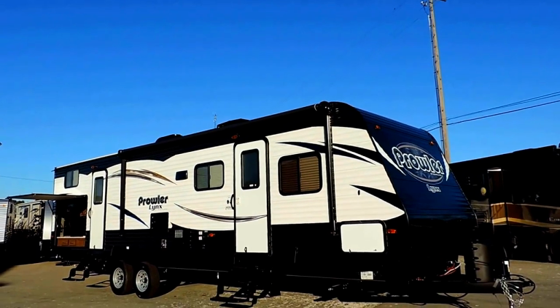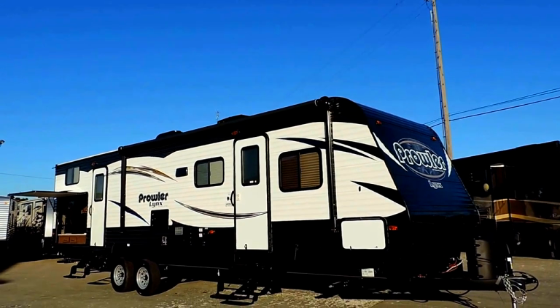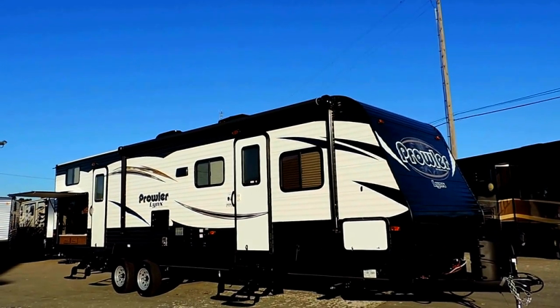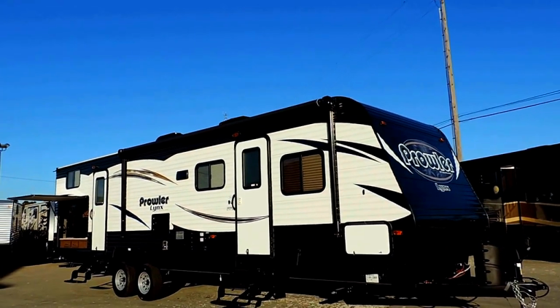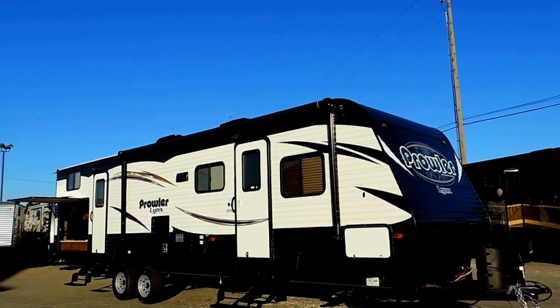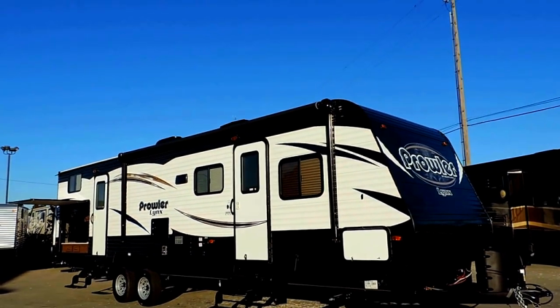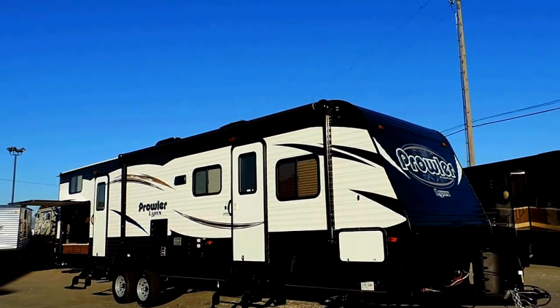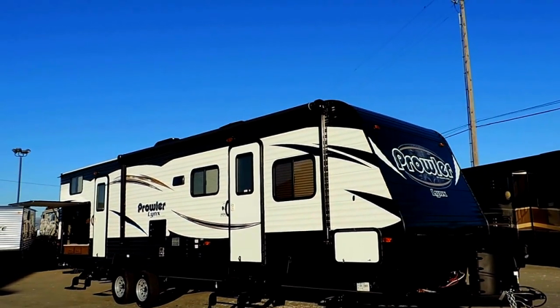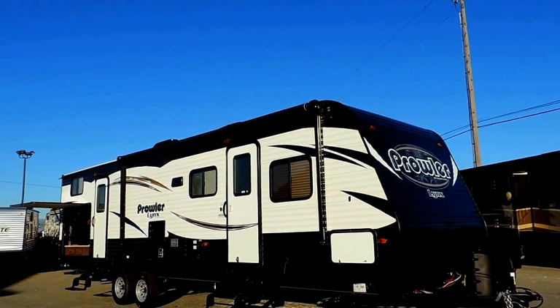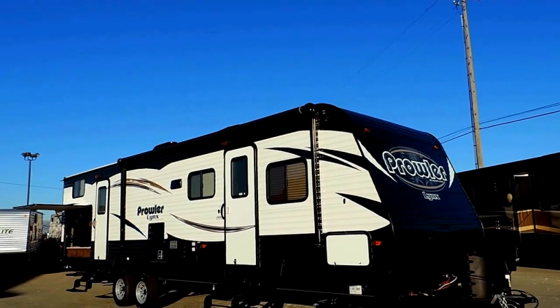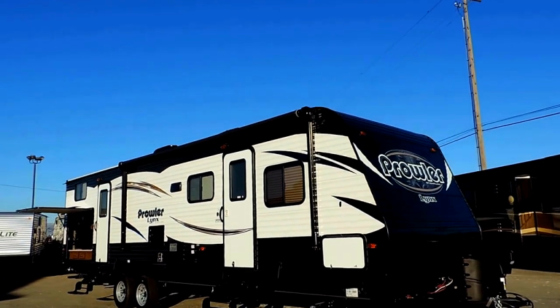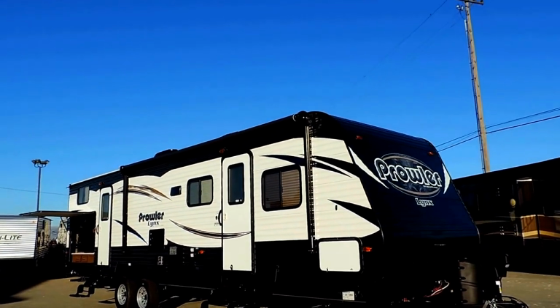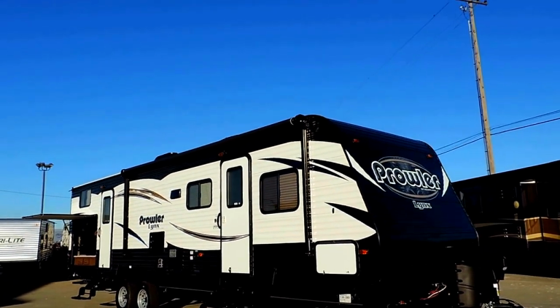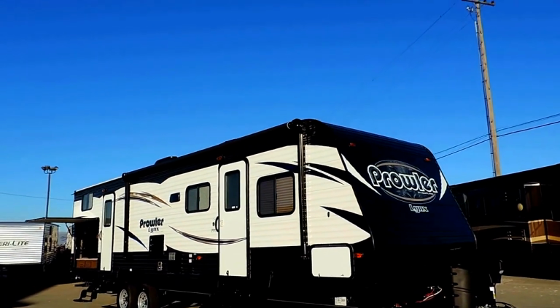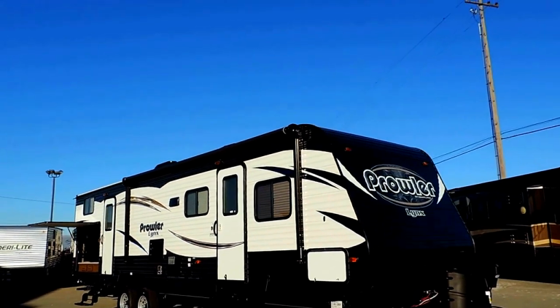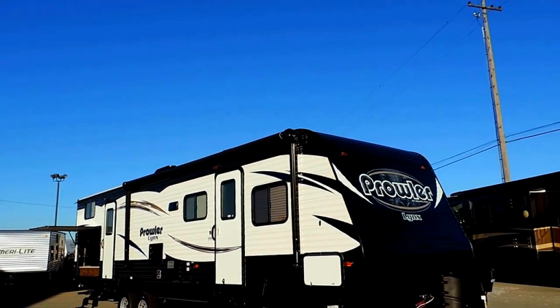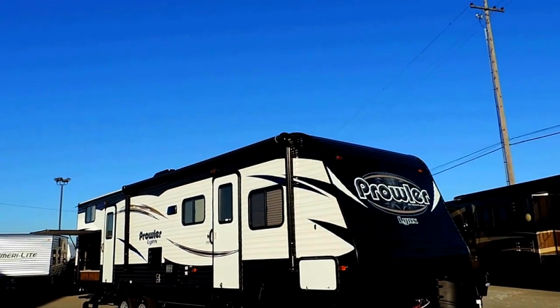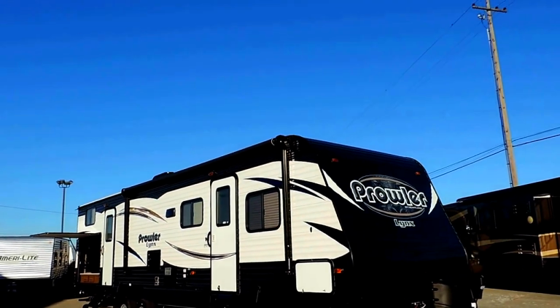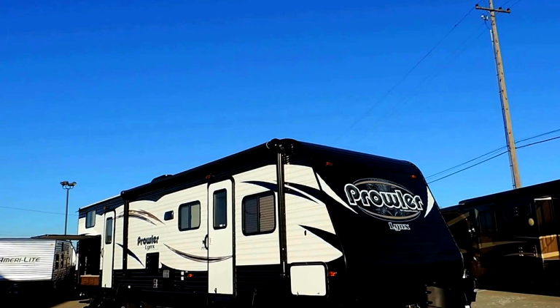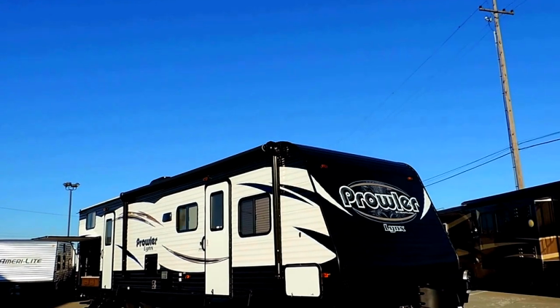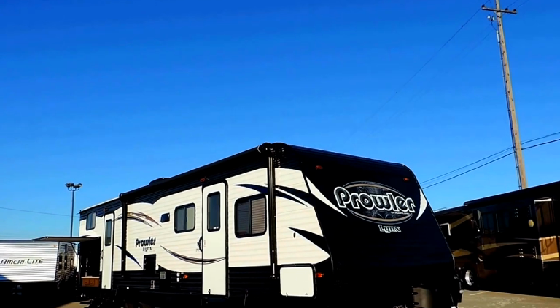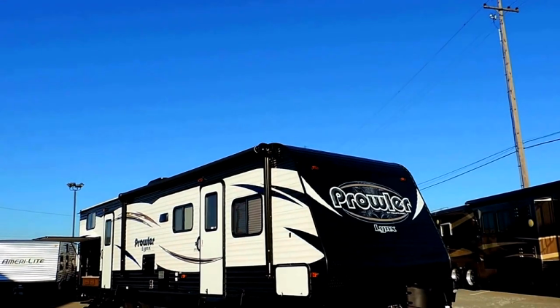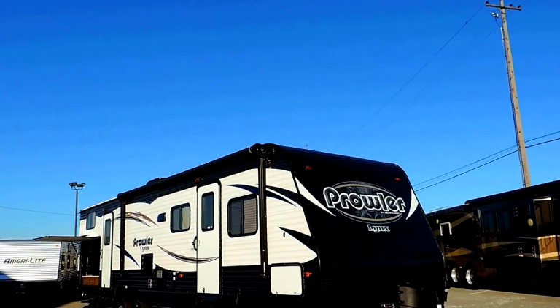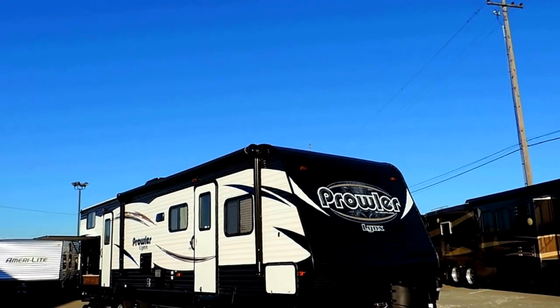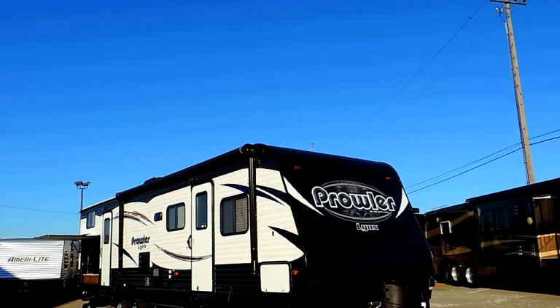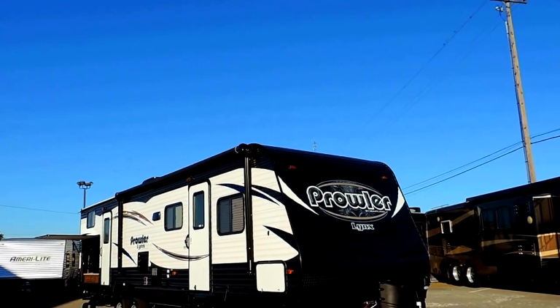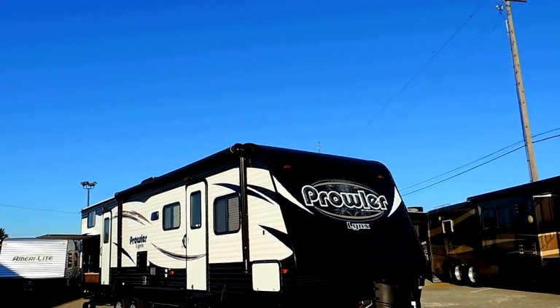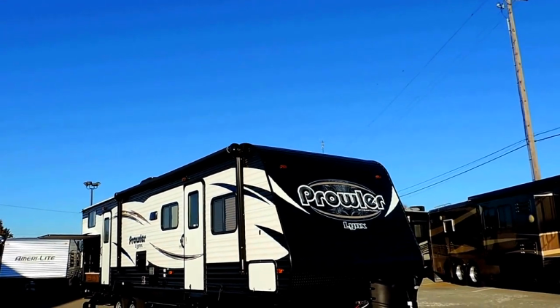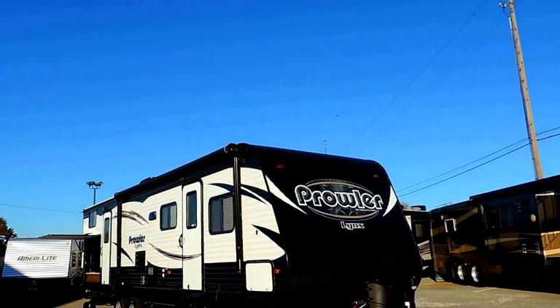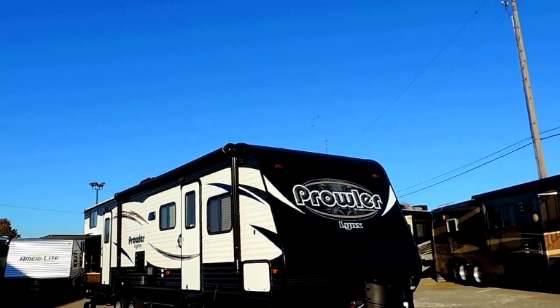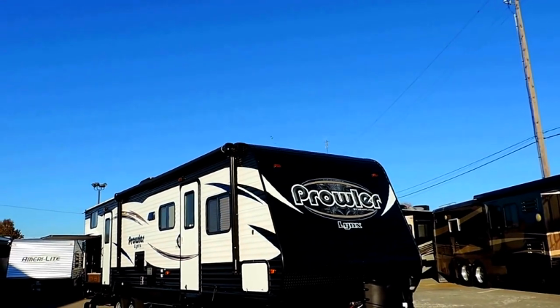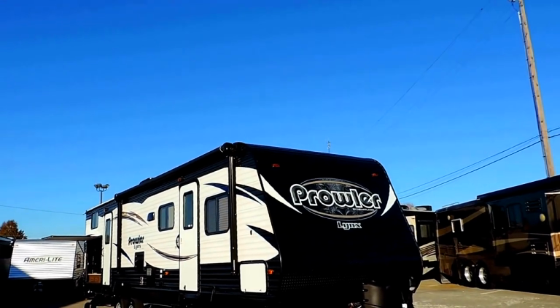Welcome to Zoomer's RV. Today we just got in one of our brand new 2016 Heartland Prowlers.